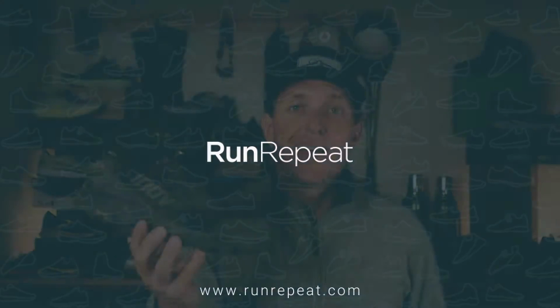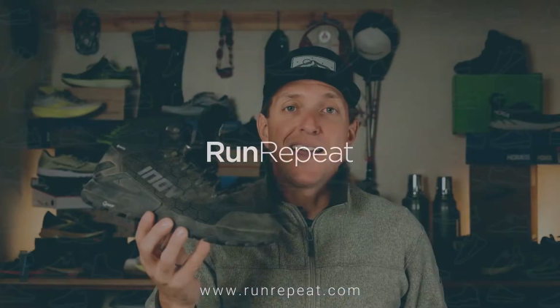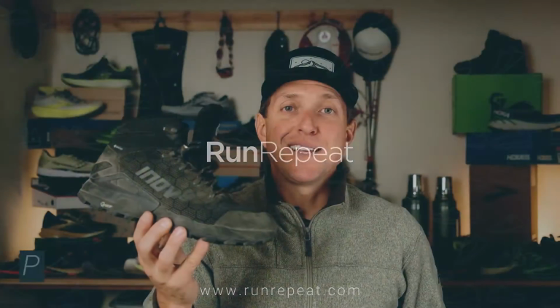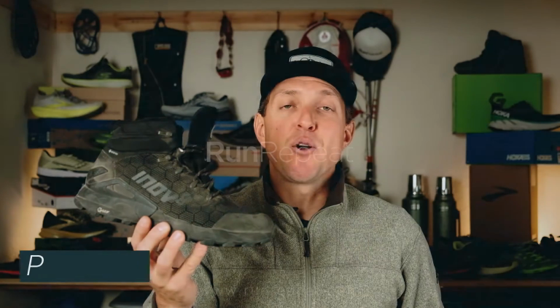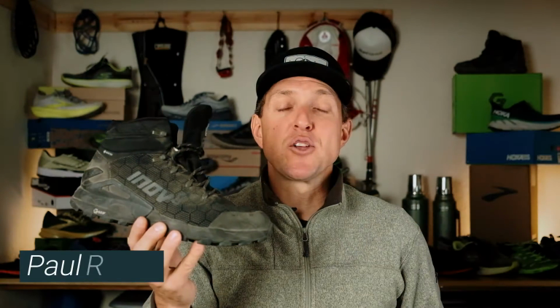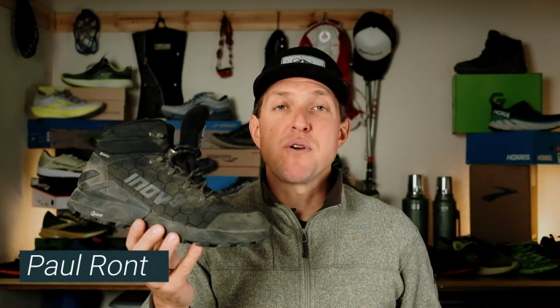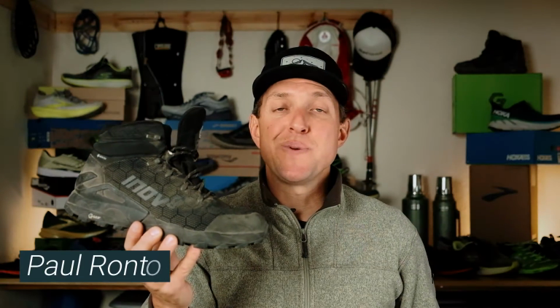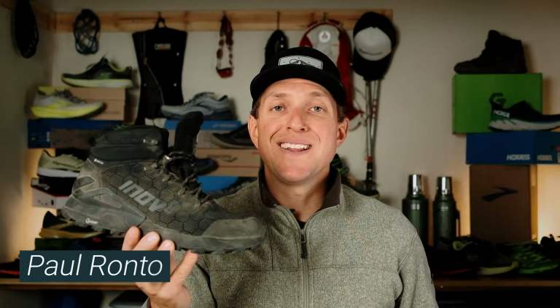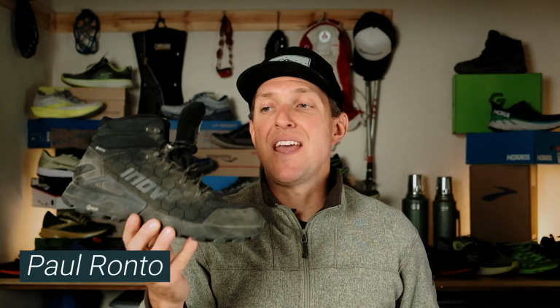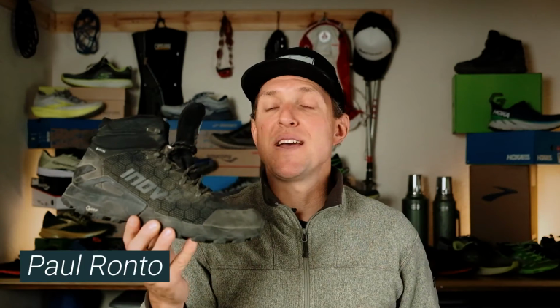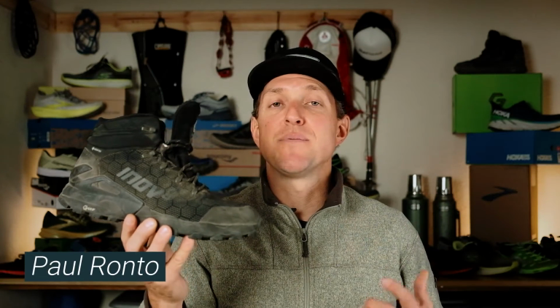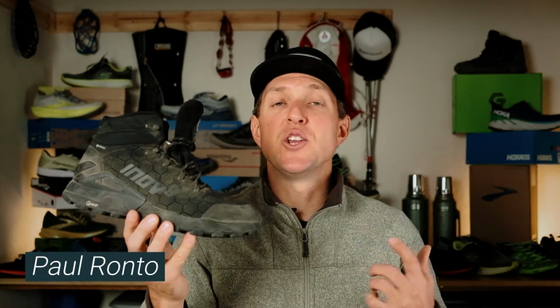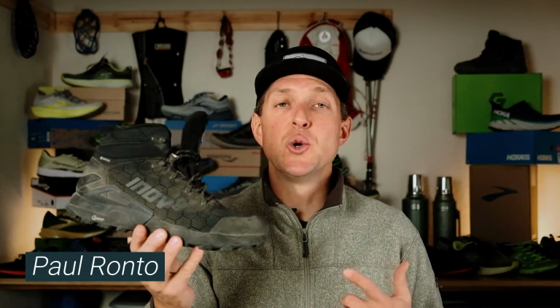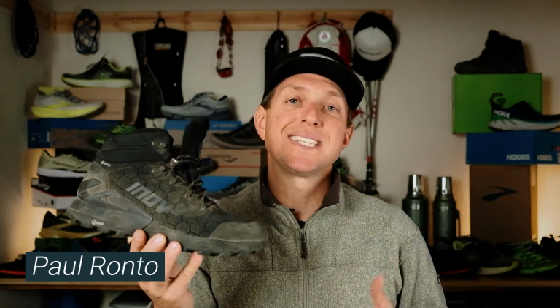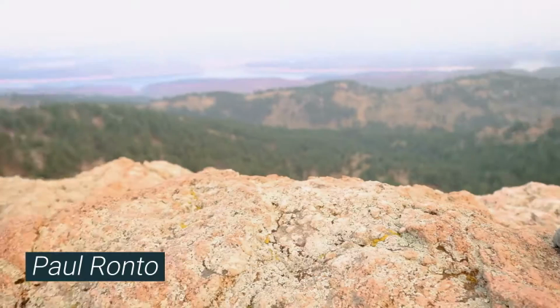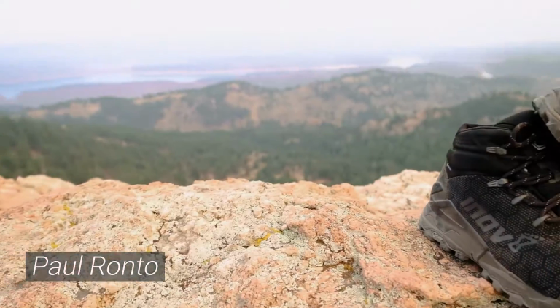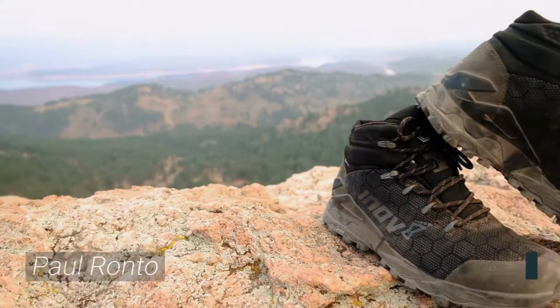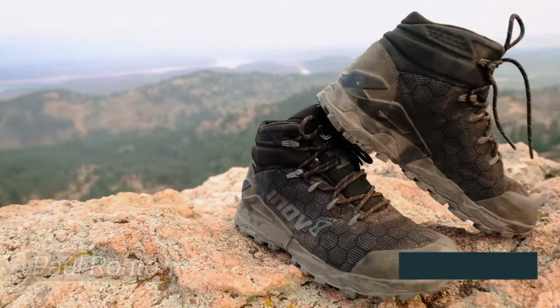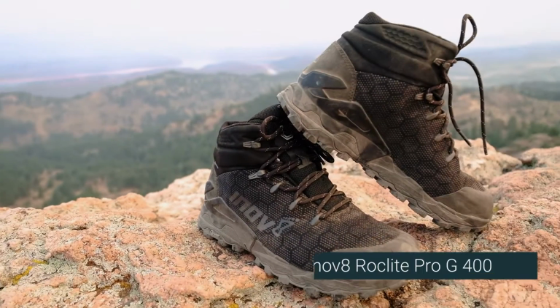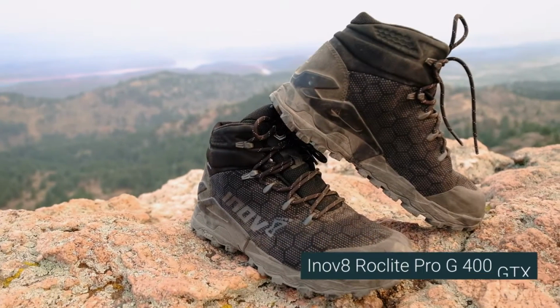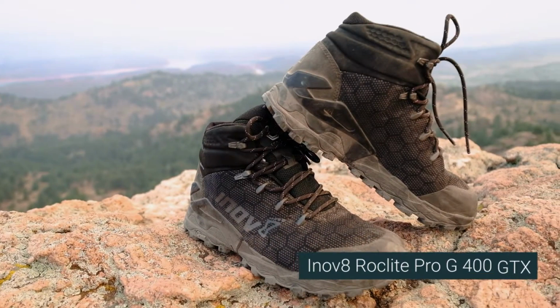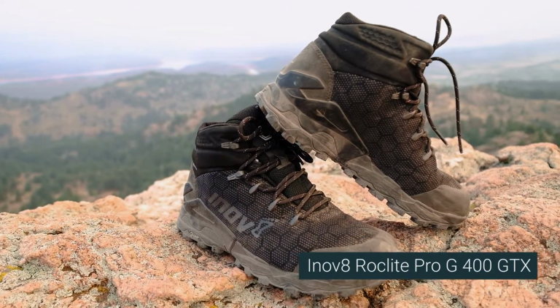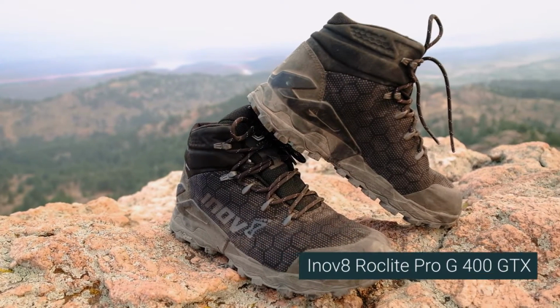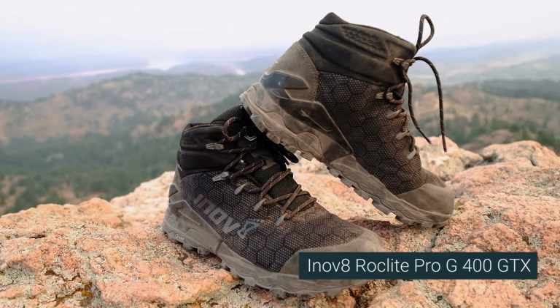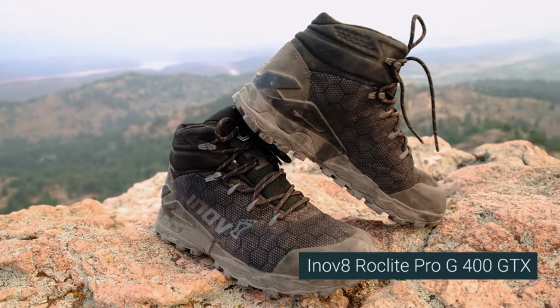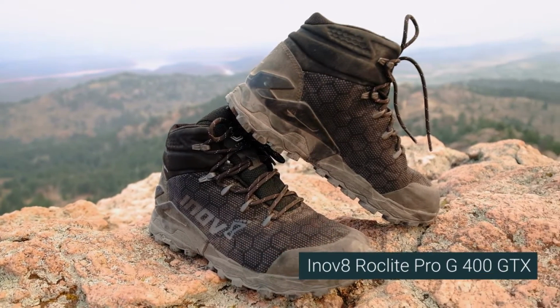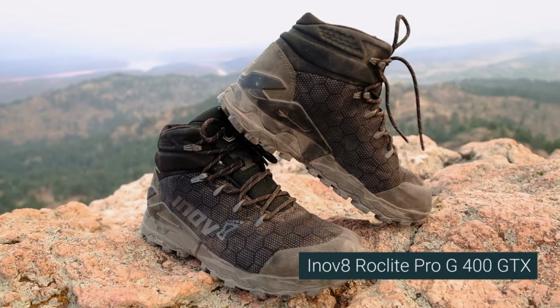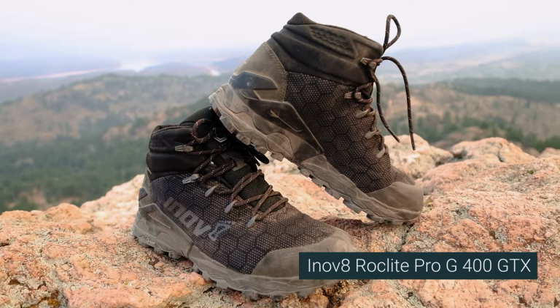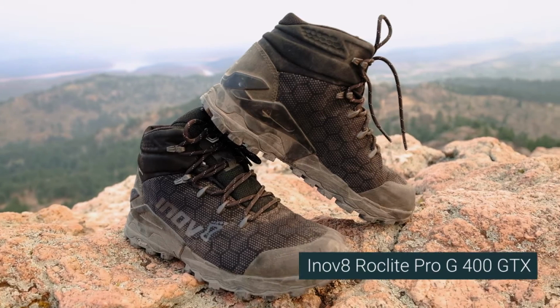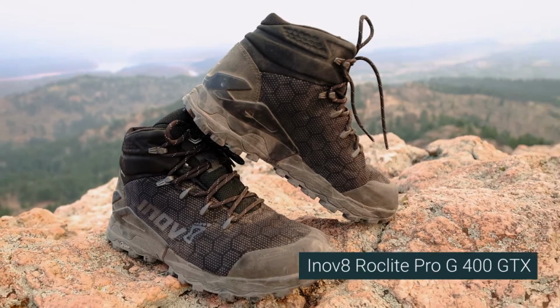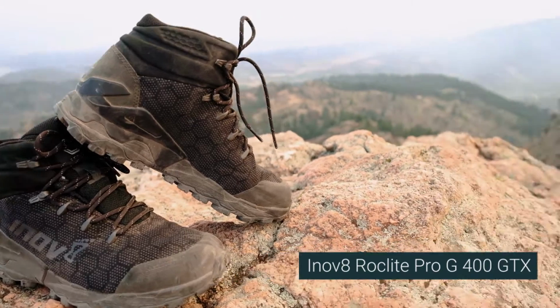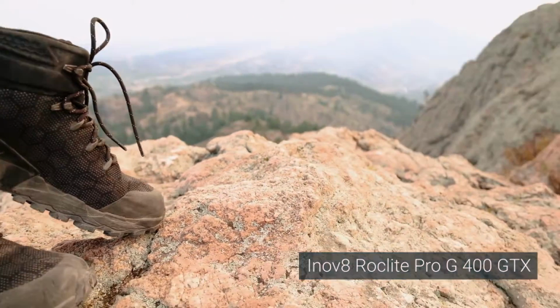Hey guys, Paul Aranto from RunRepeat and today we have something new and exciting — the Inov8 RockLite Pro-G 400 GTX.